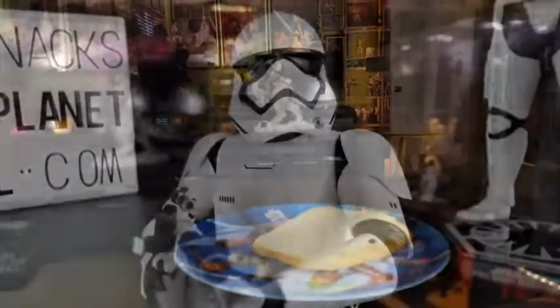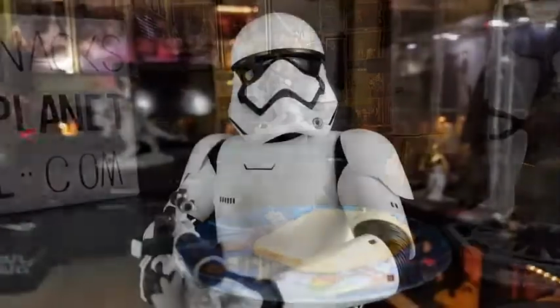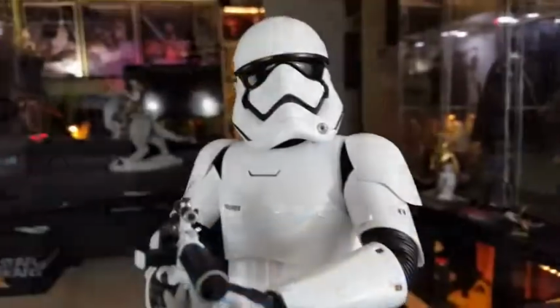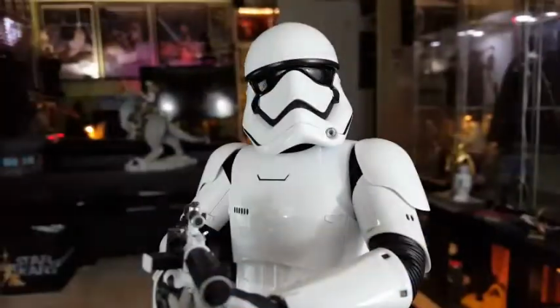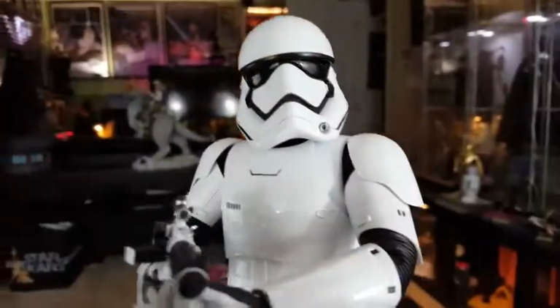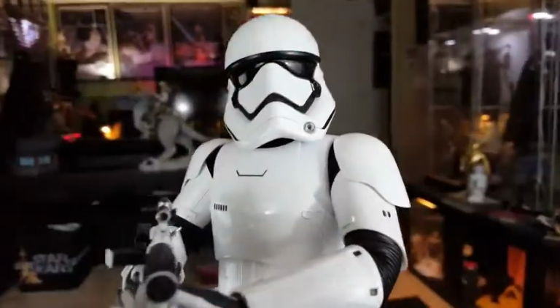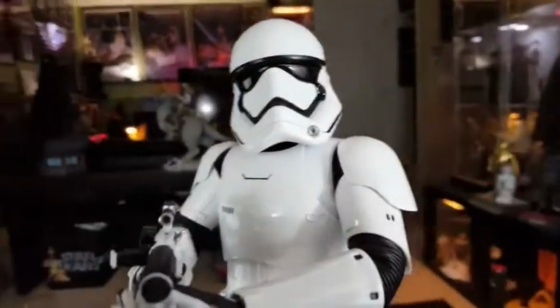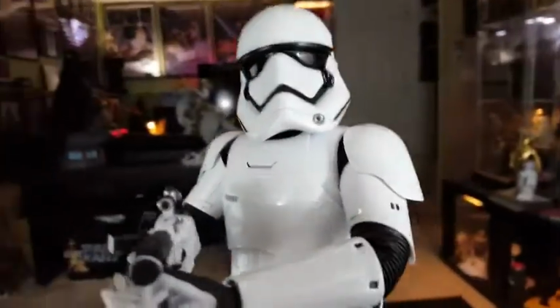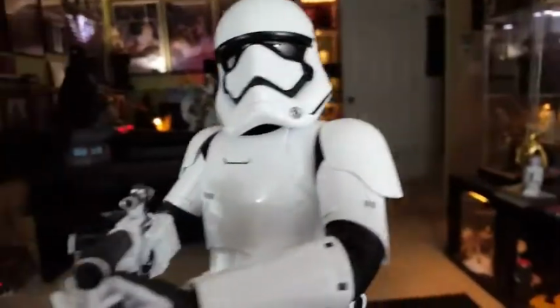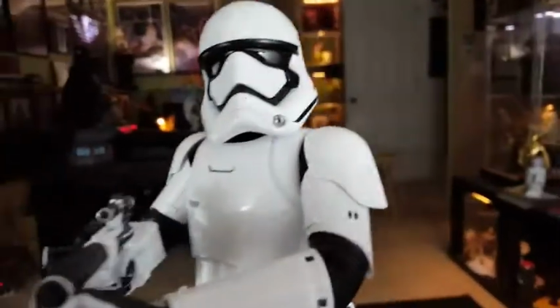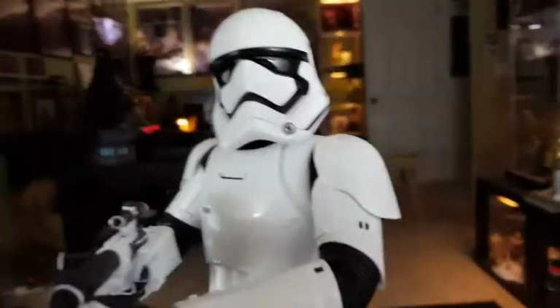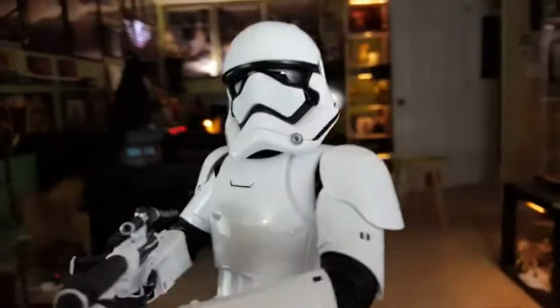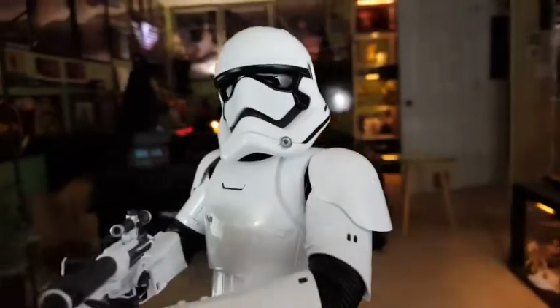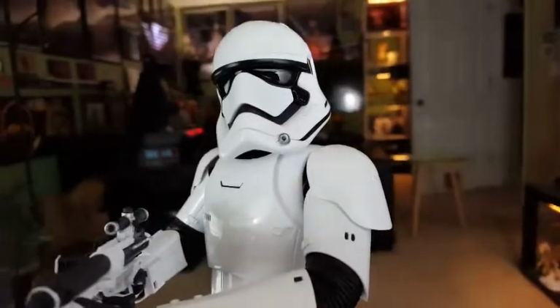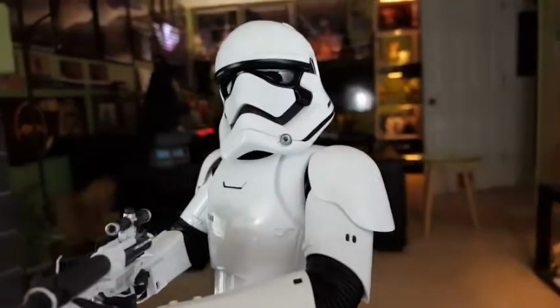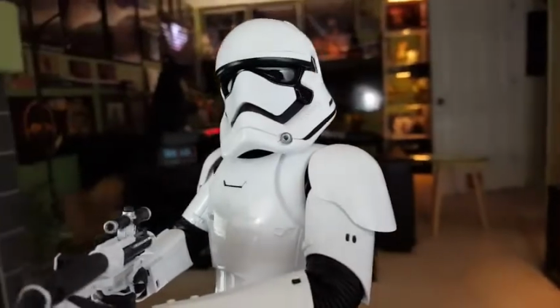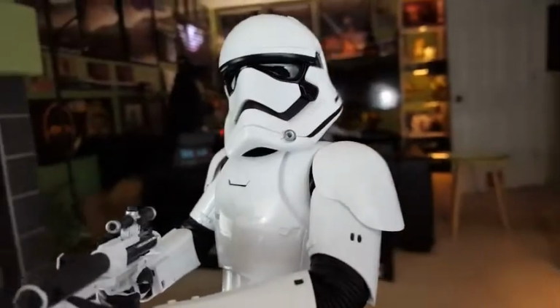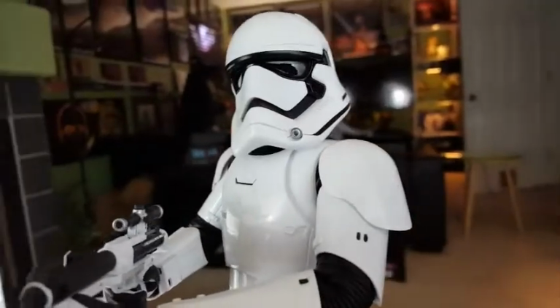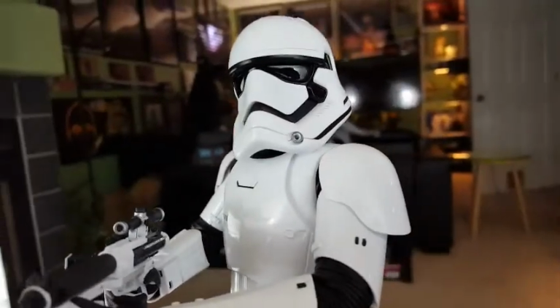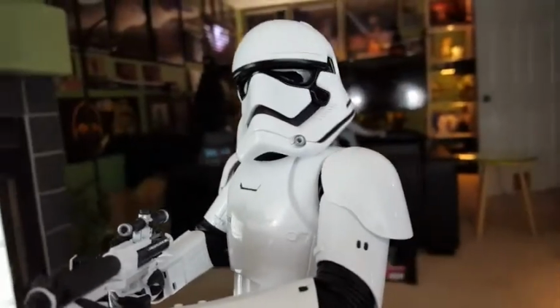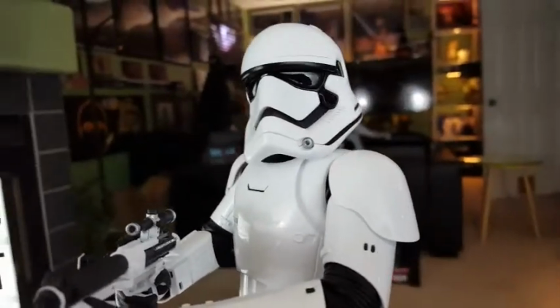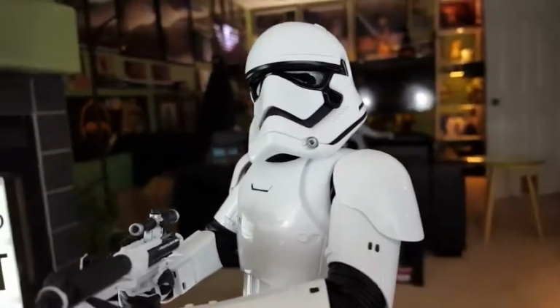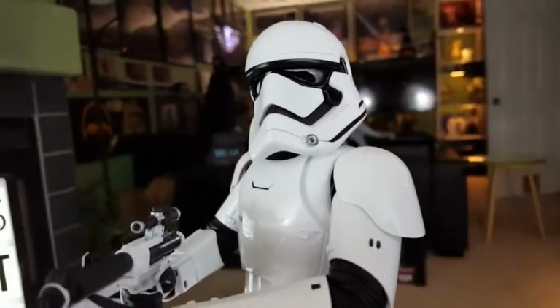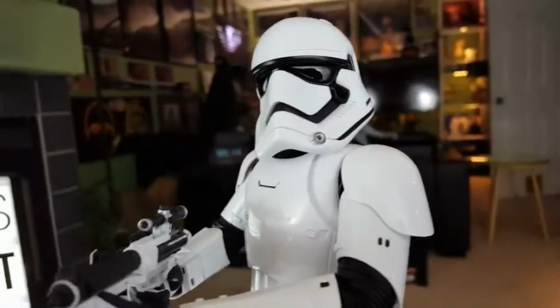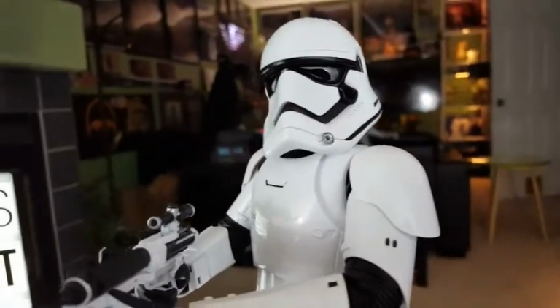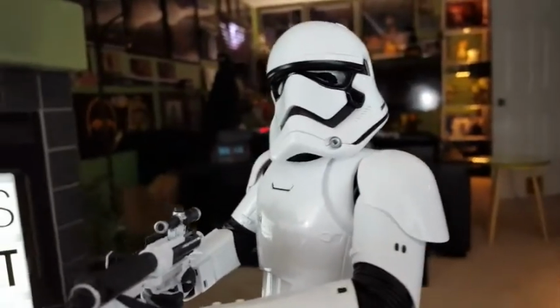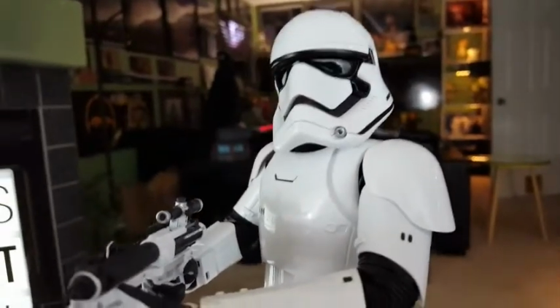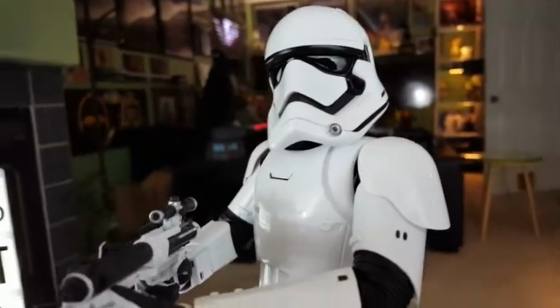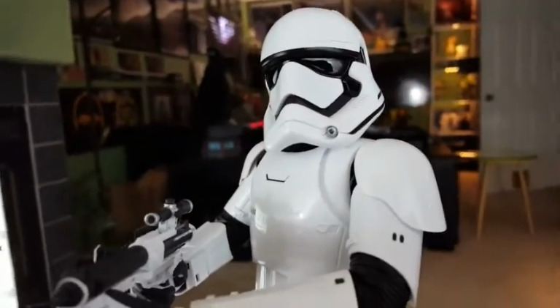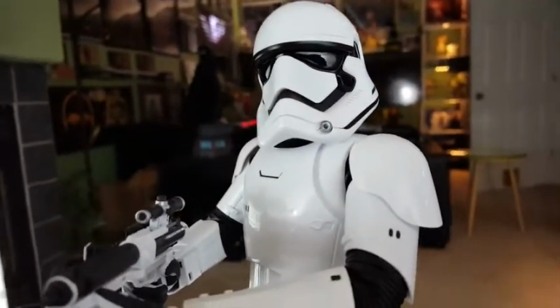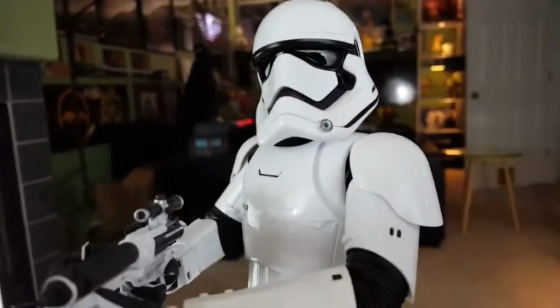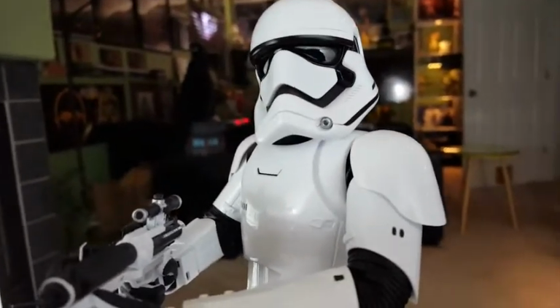We're talking about the First Order Stormtrooper from The Force Awakens, this week on Hot Toys Update.